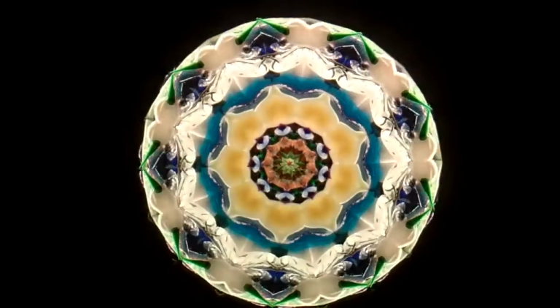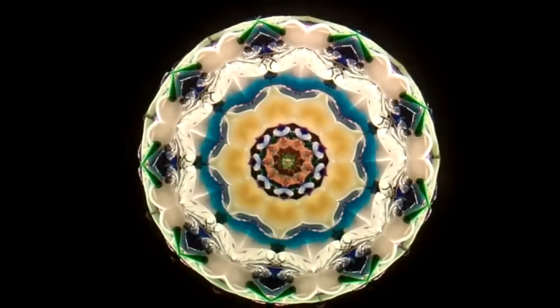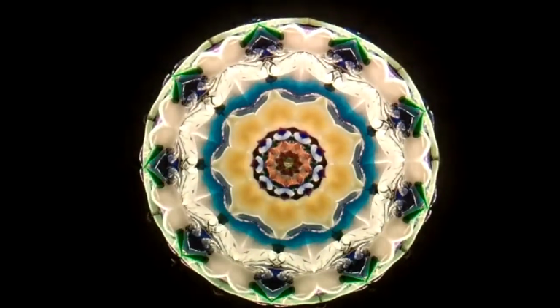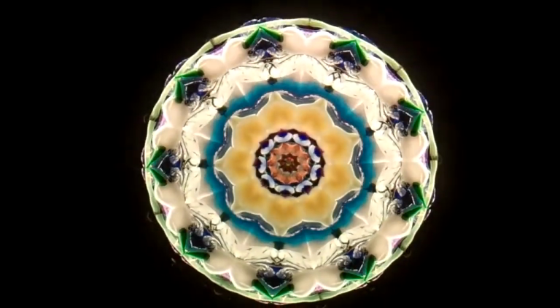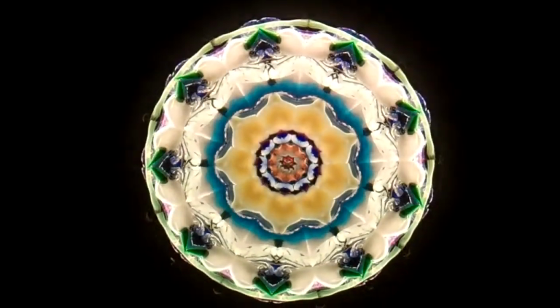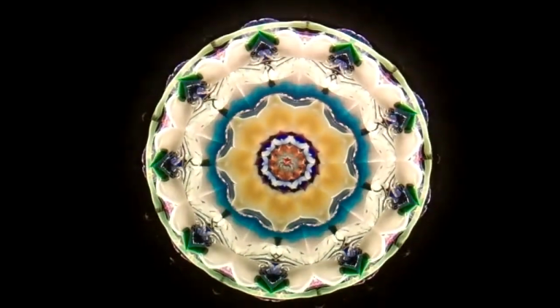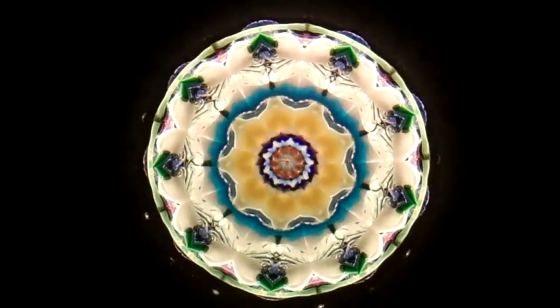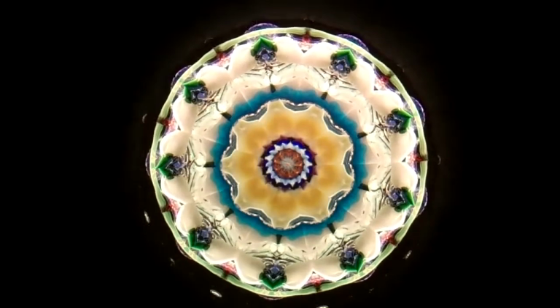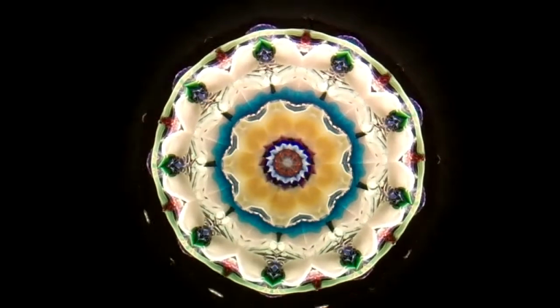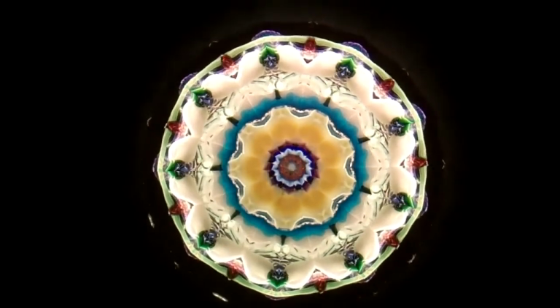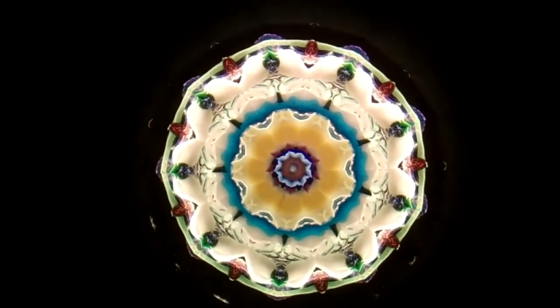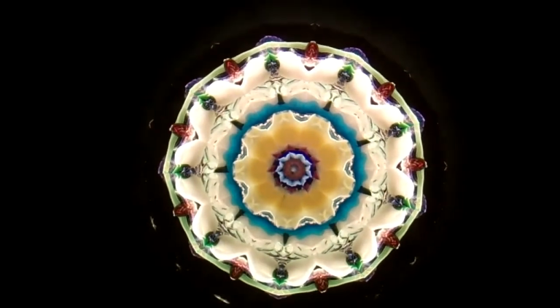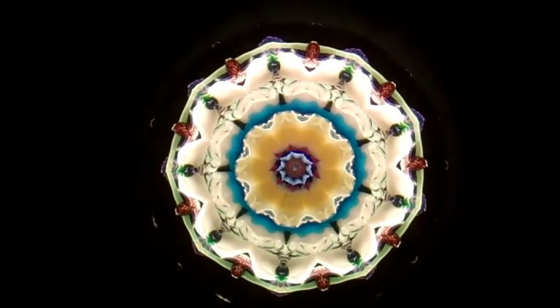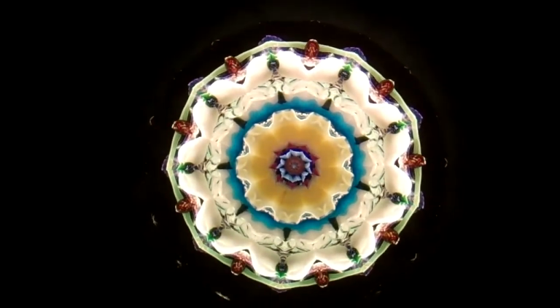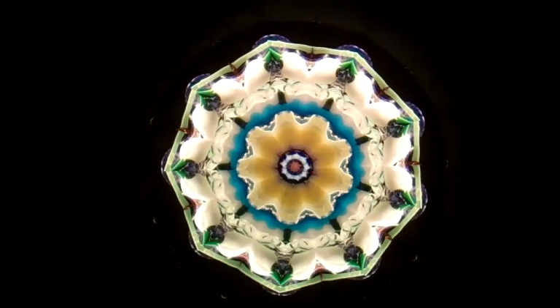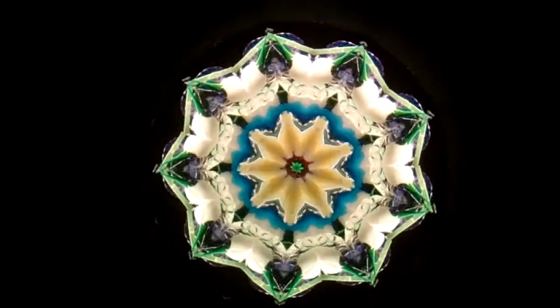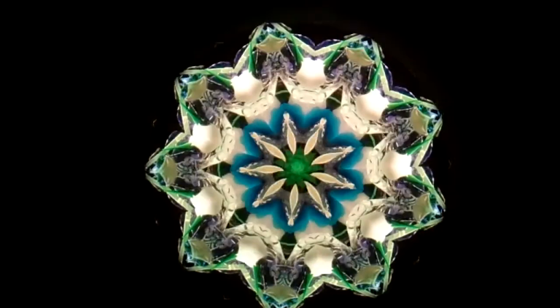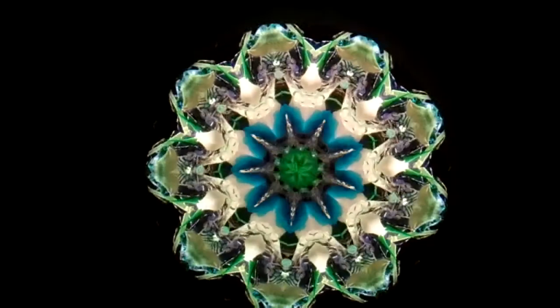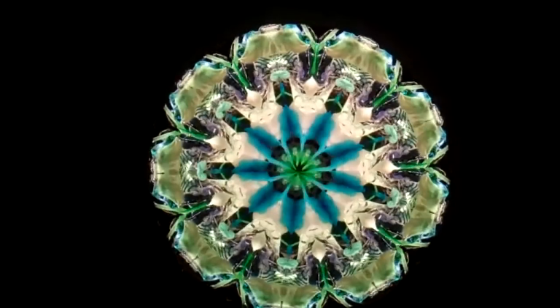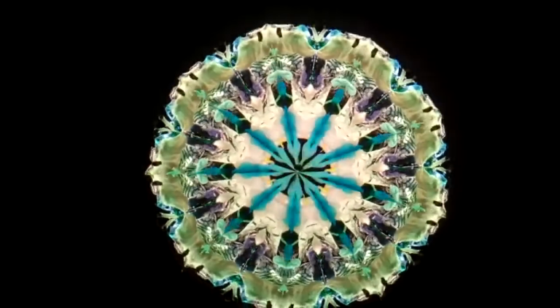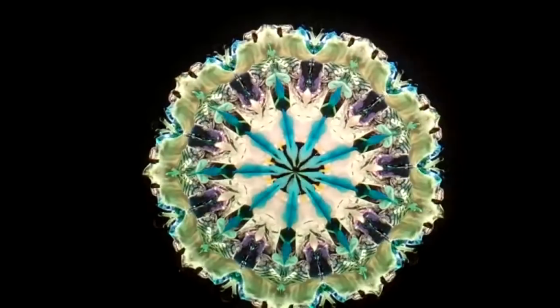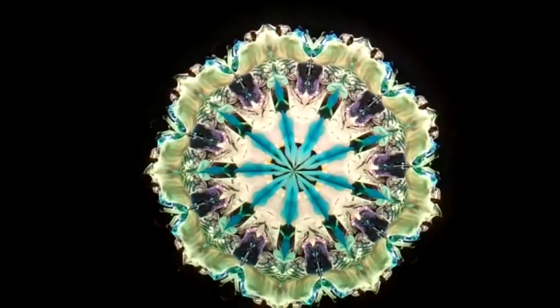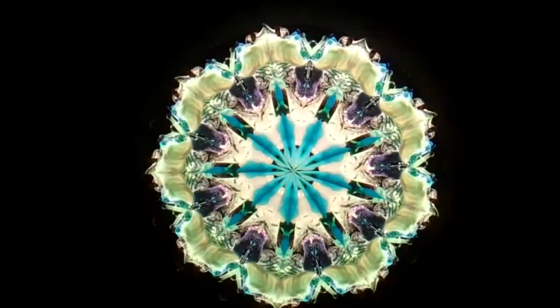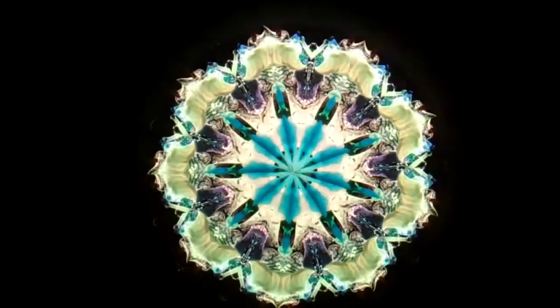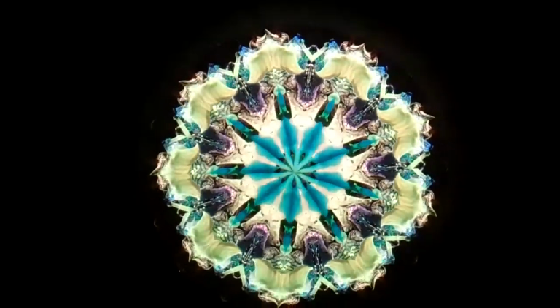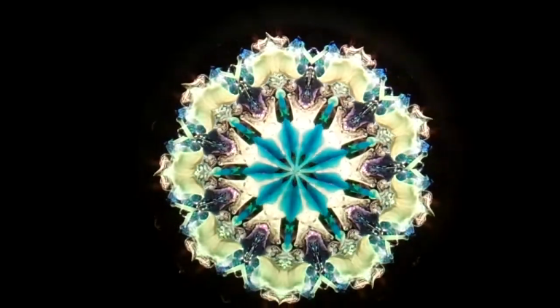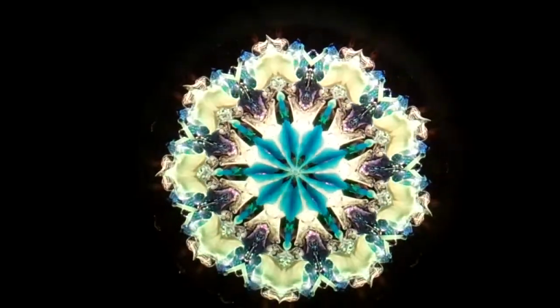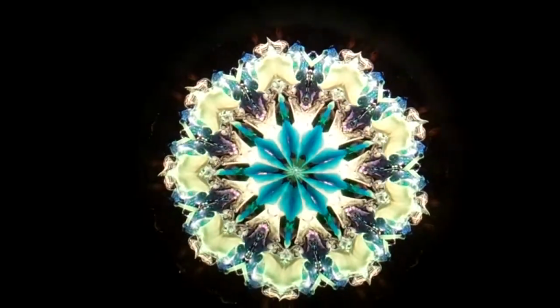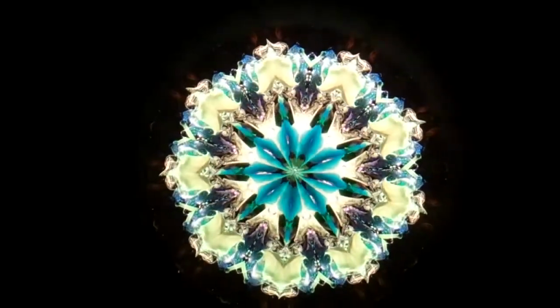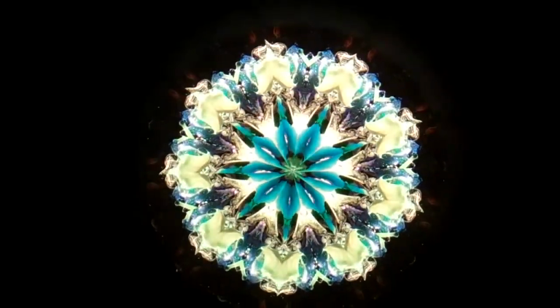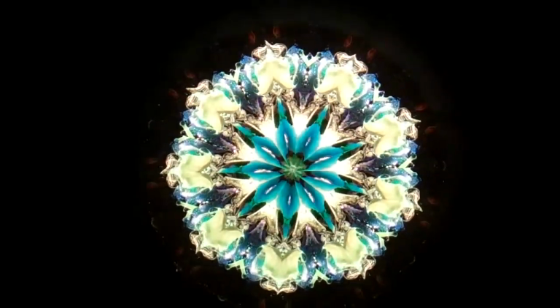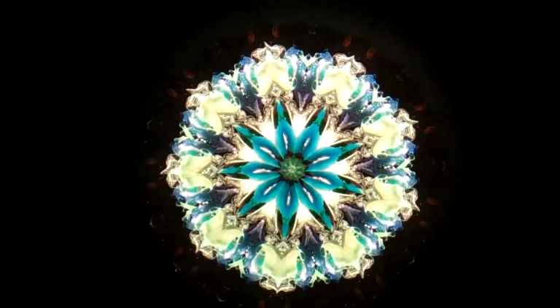This is an exquisite nine-point symmetry star from the two mirror system.